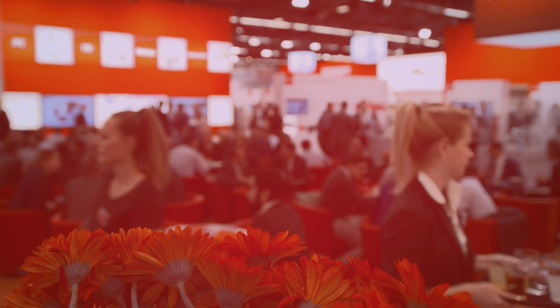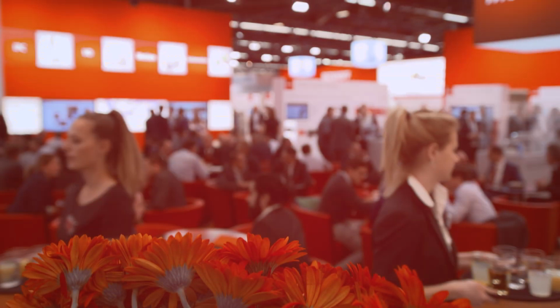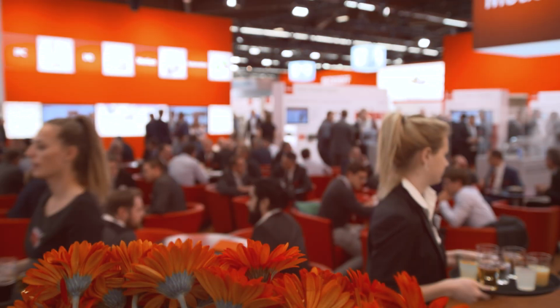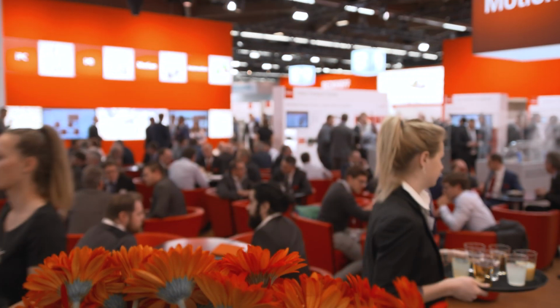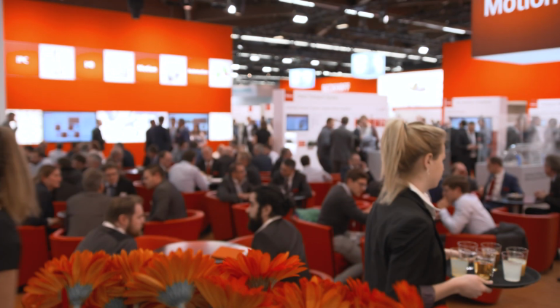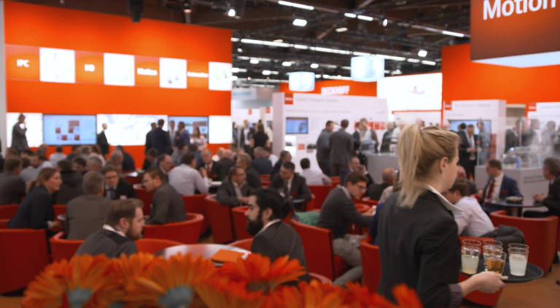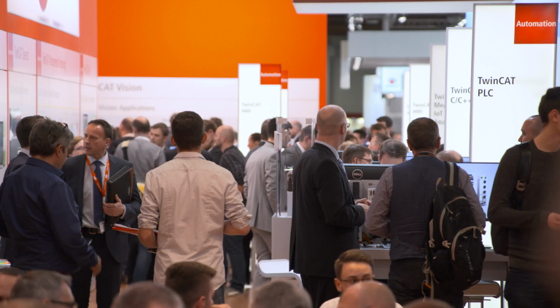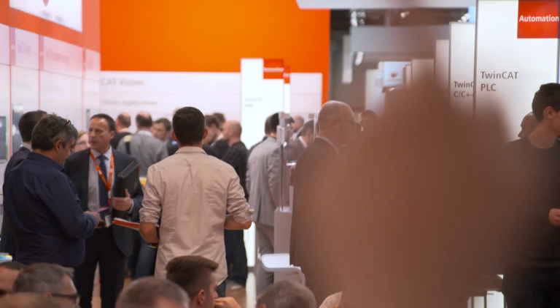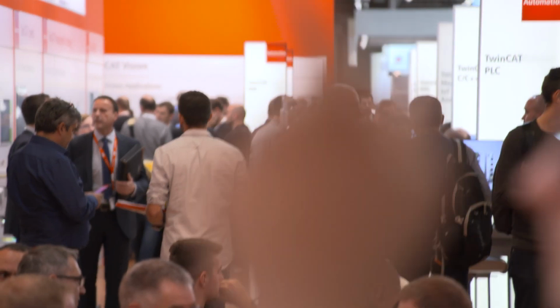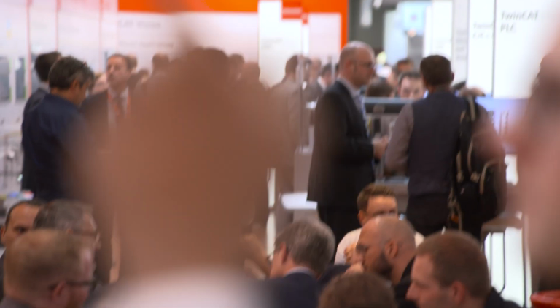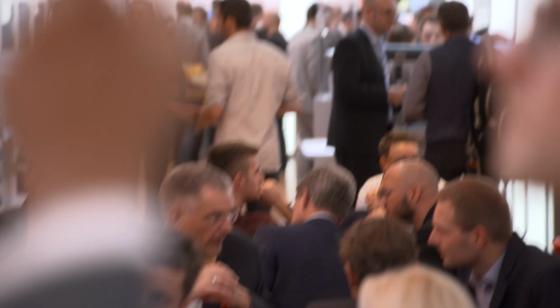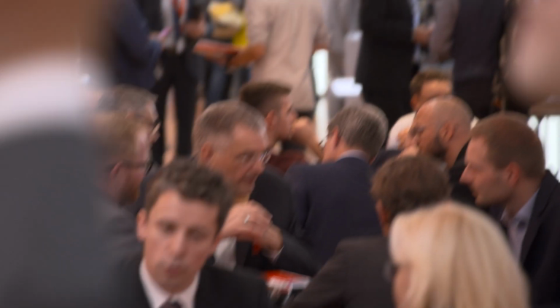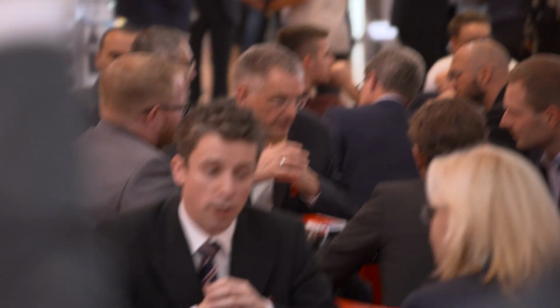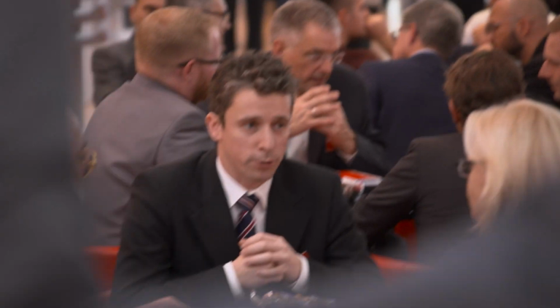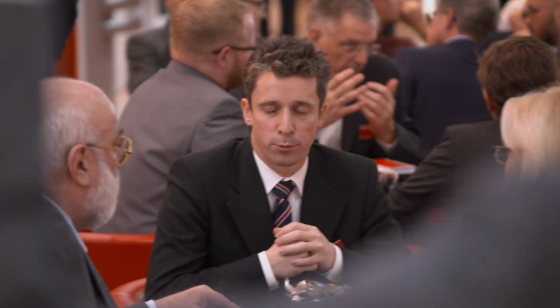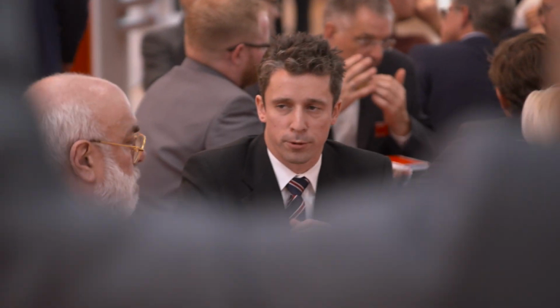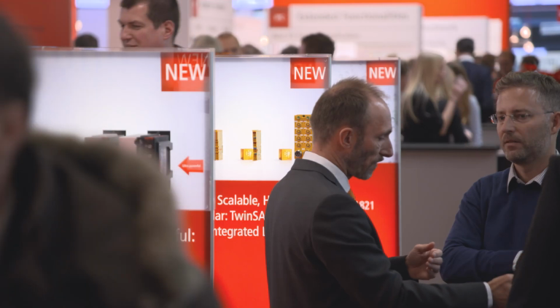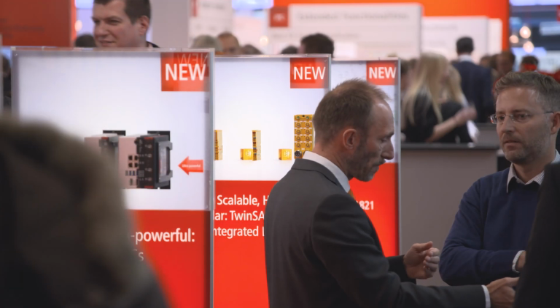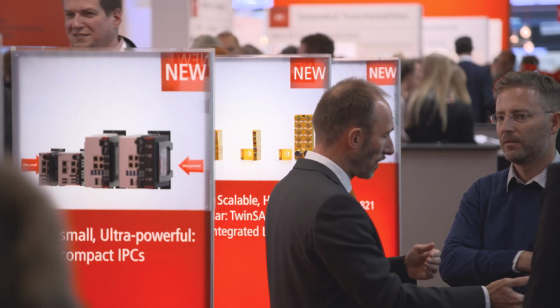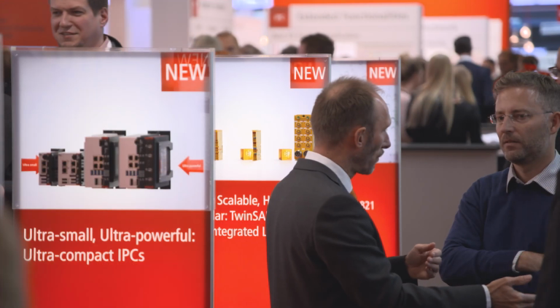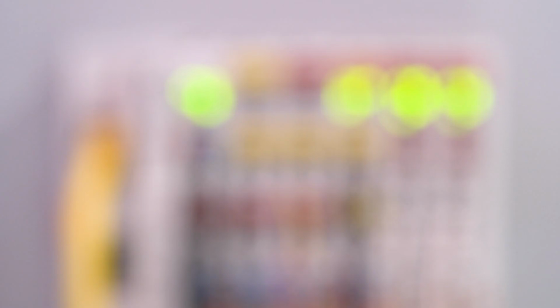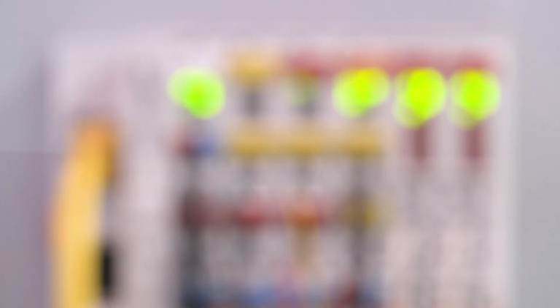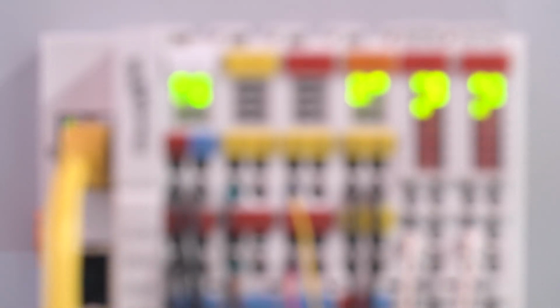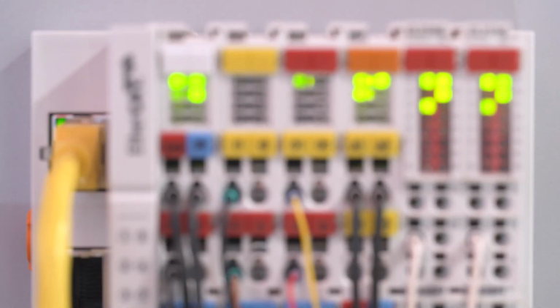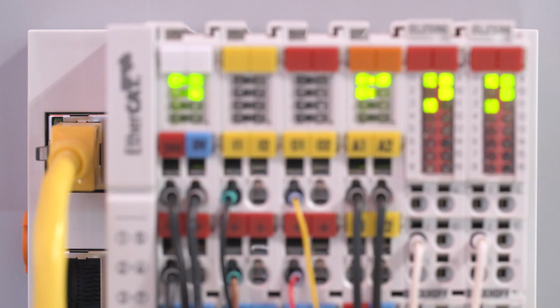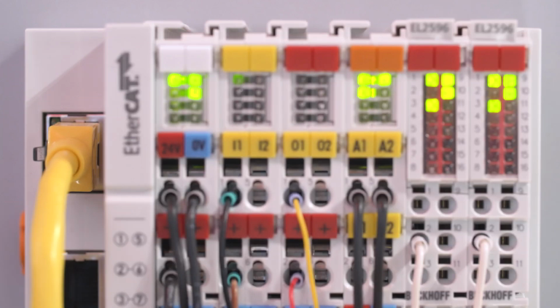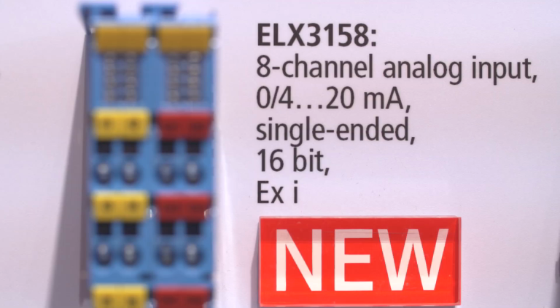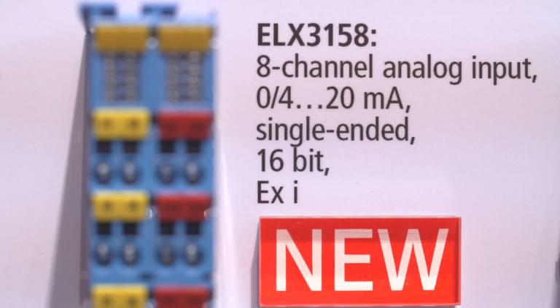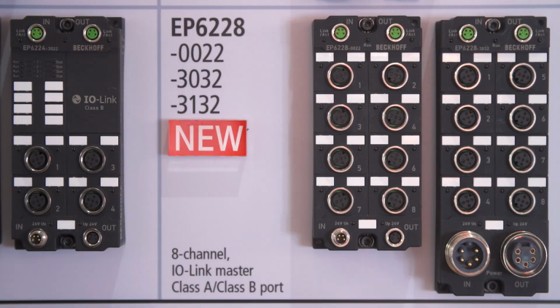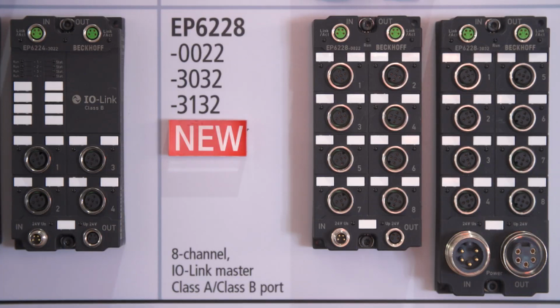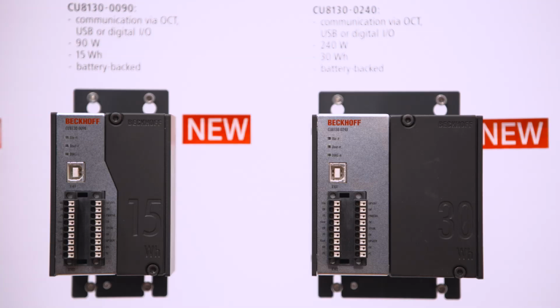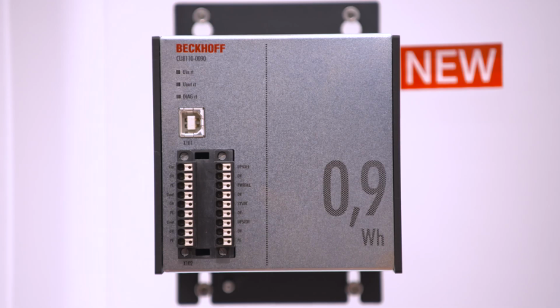Experience lots of new highlights for PC-based automation at the SPS 2019.